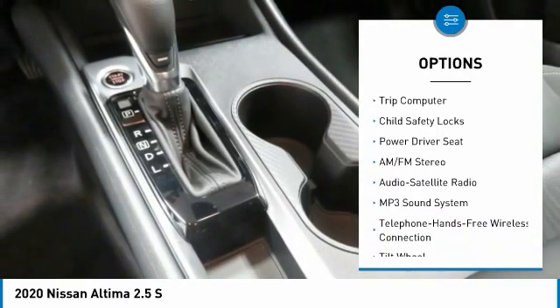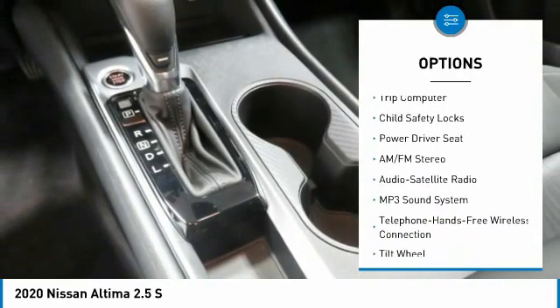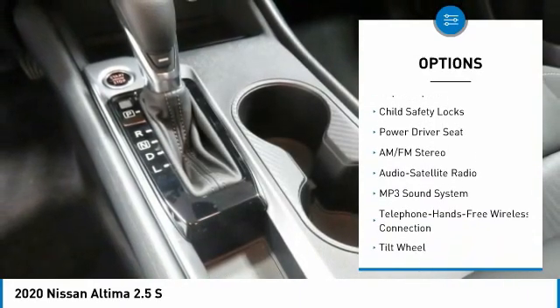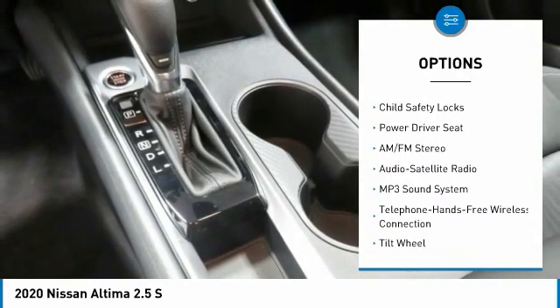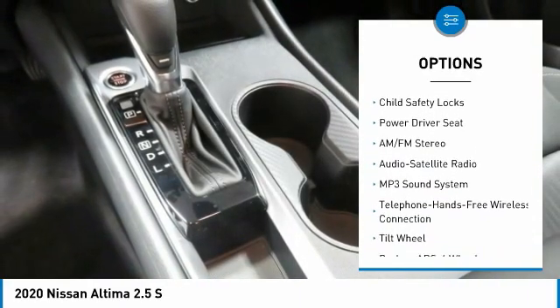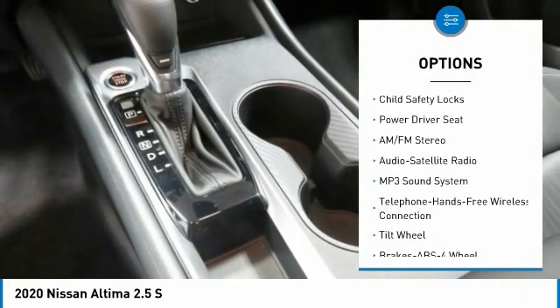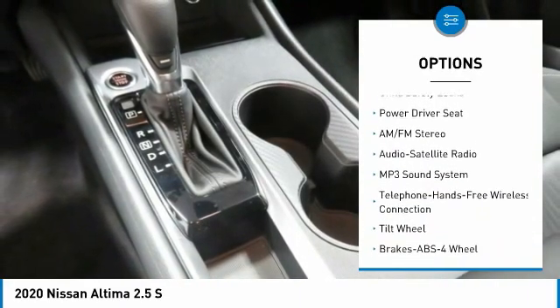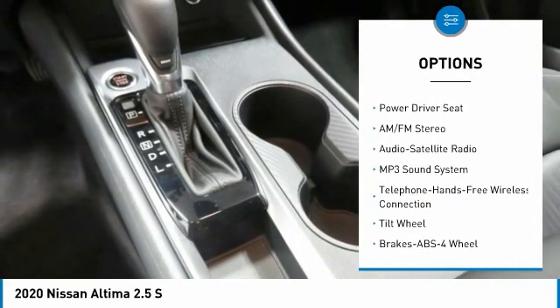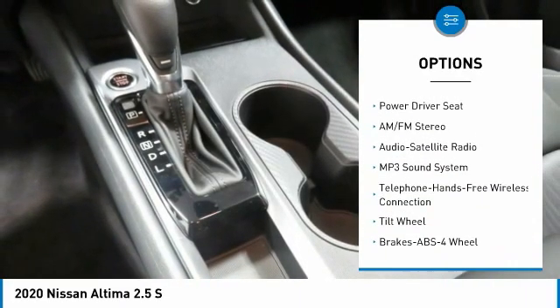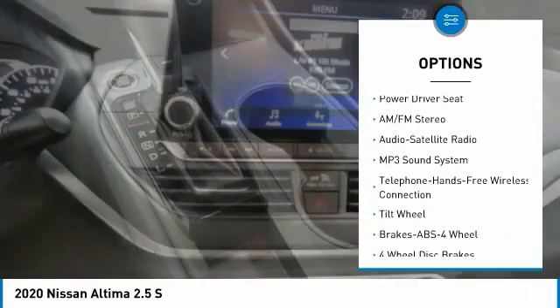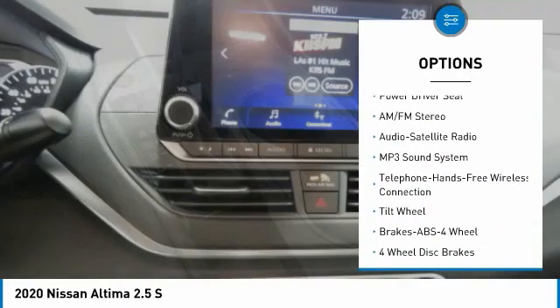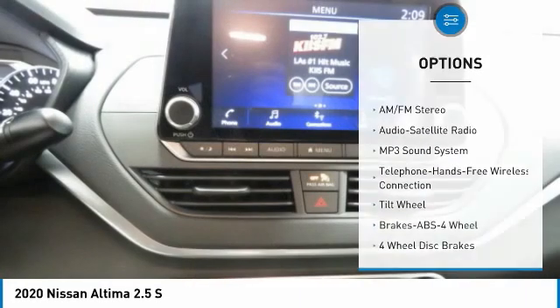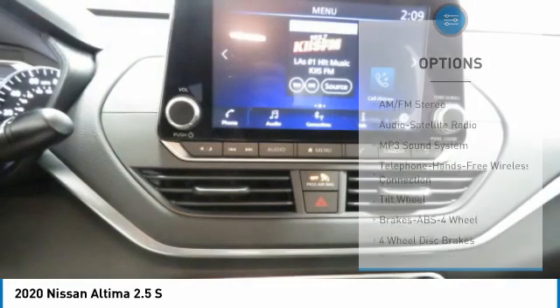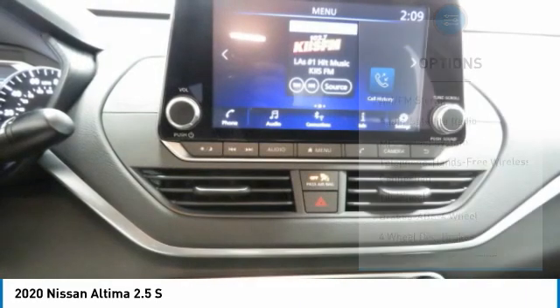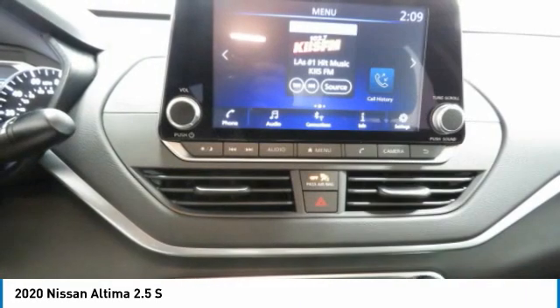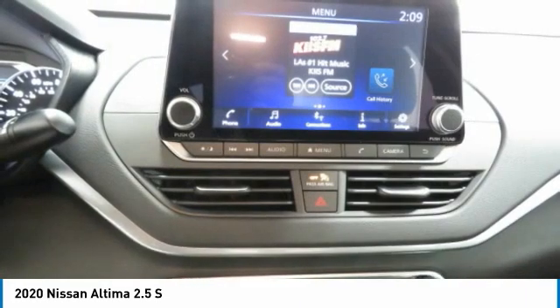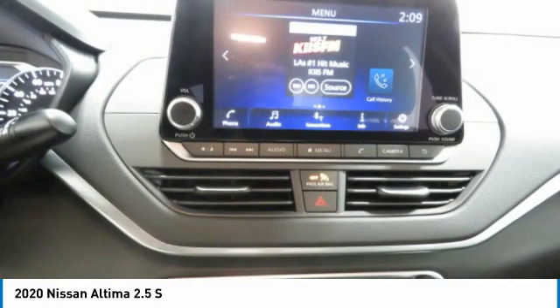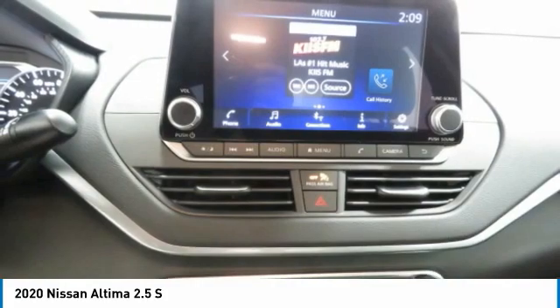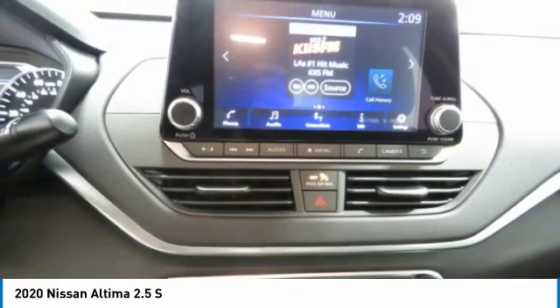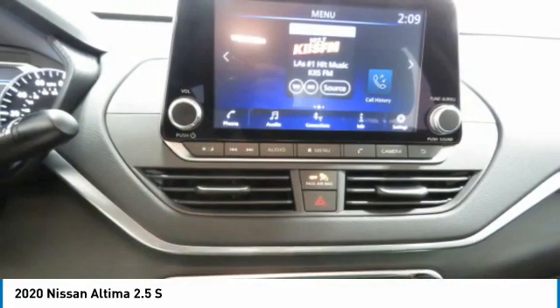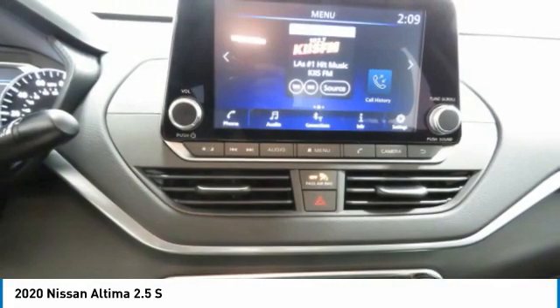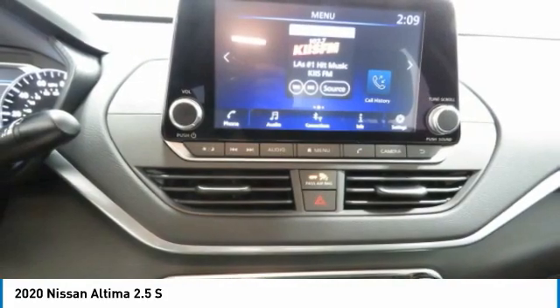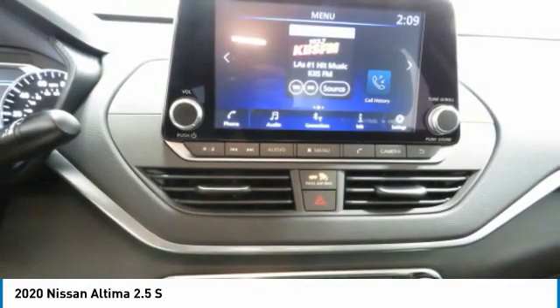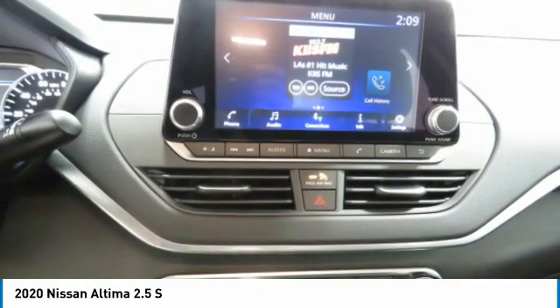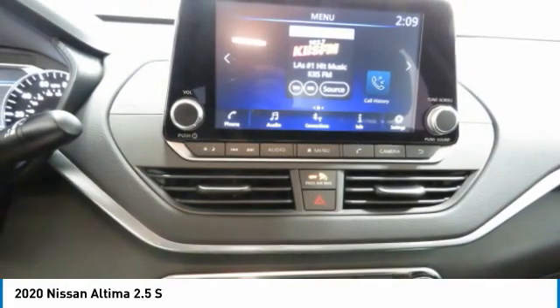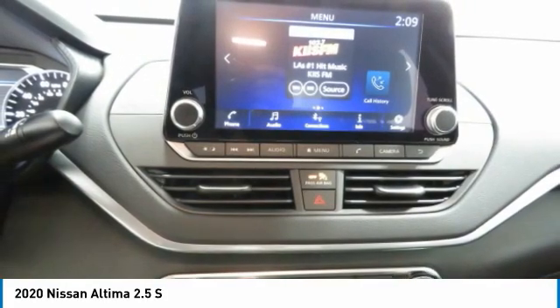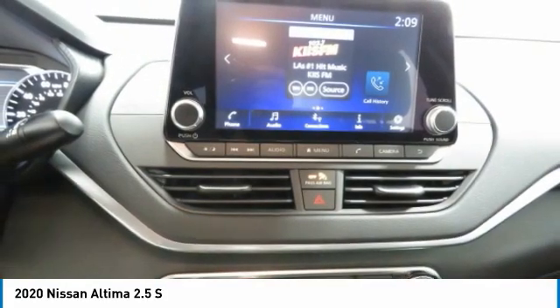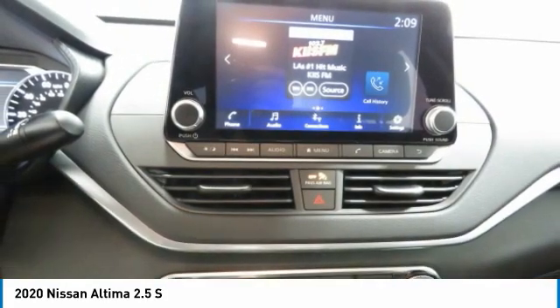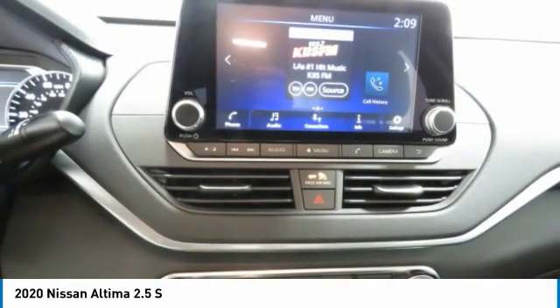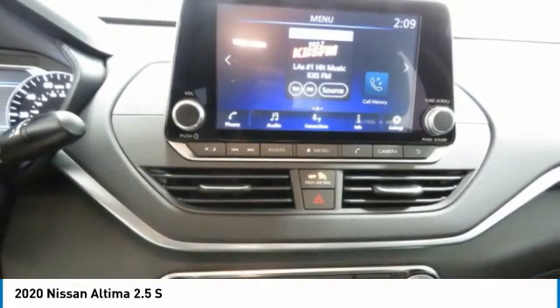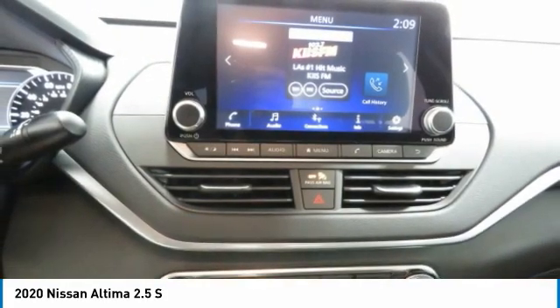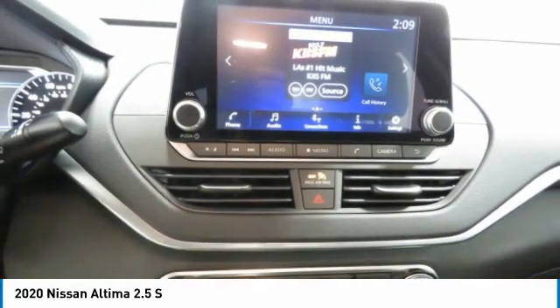Remote trunk release, security system, cruise control, trip computer, child safety locks.